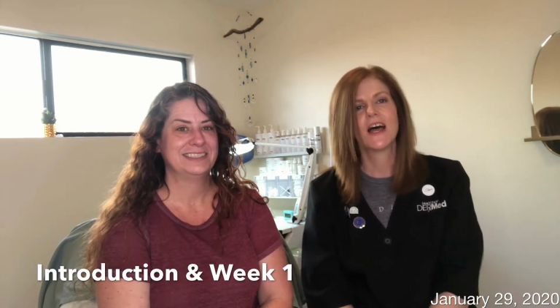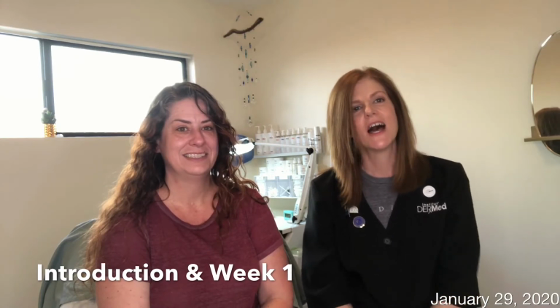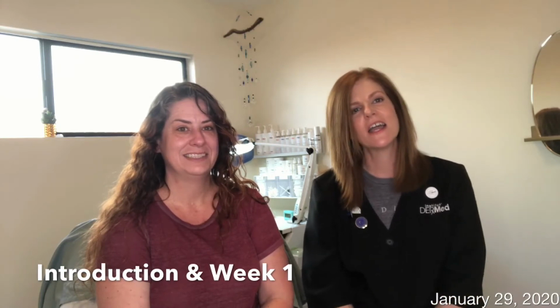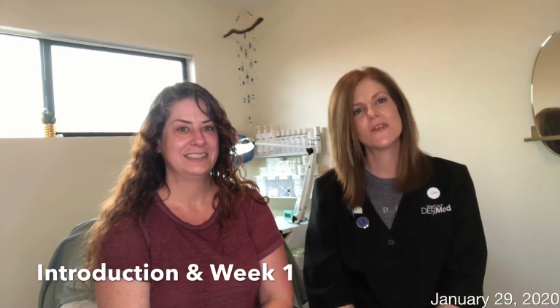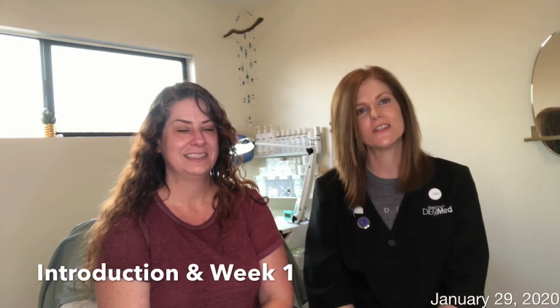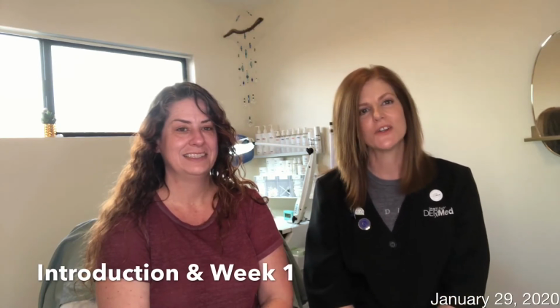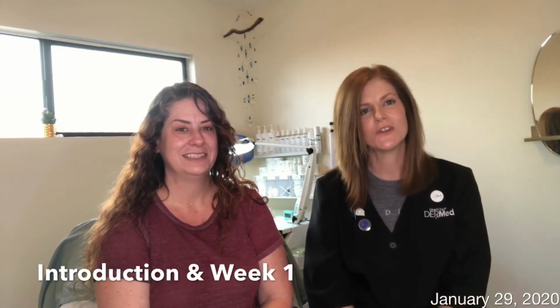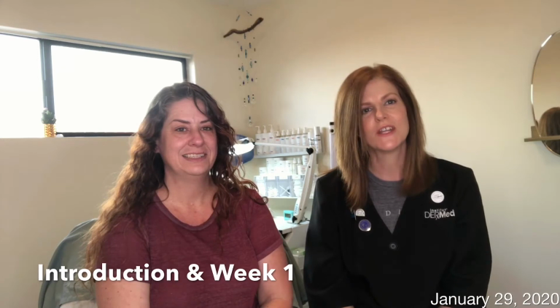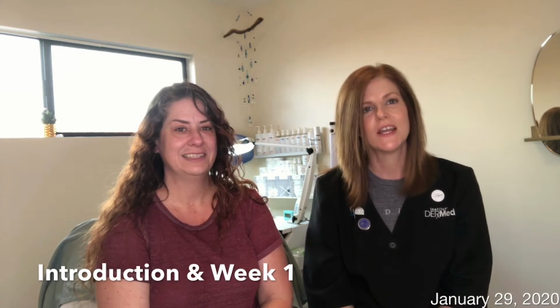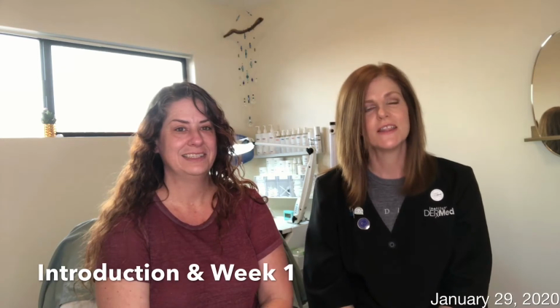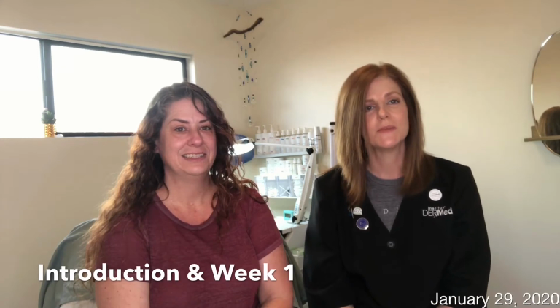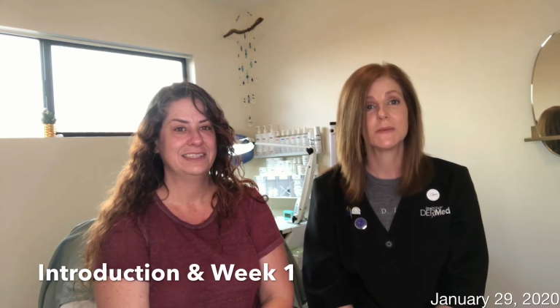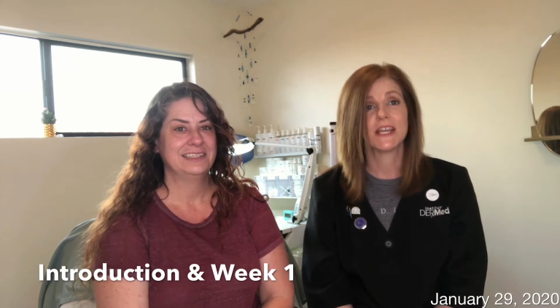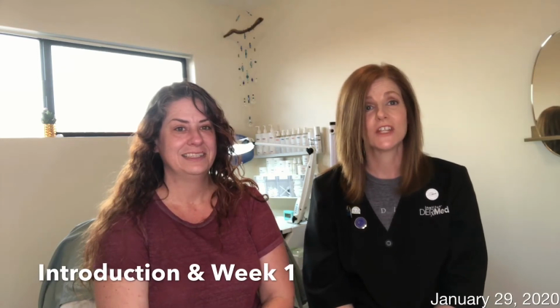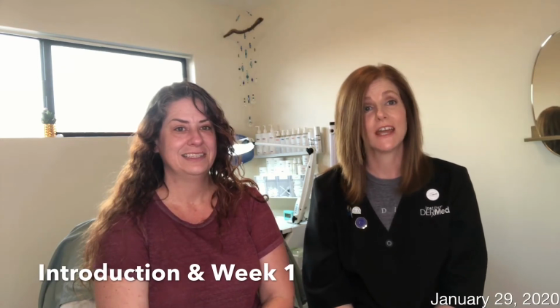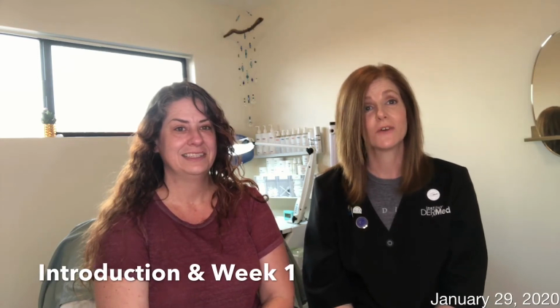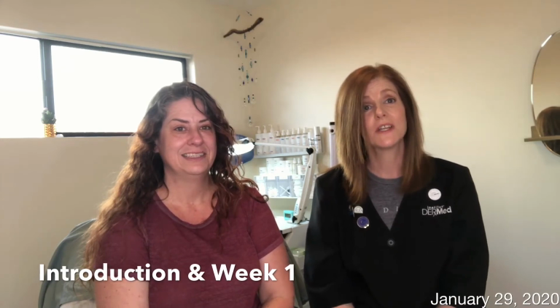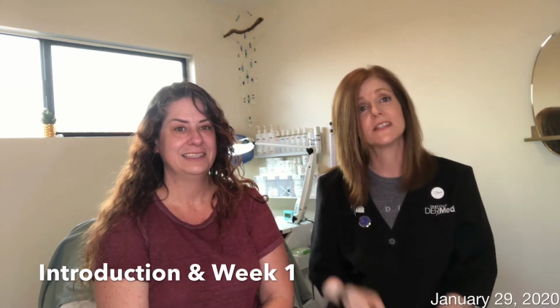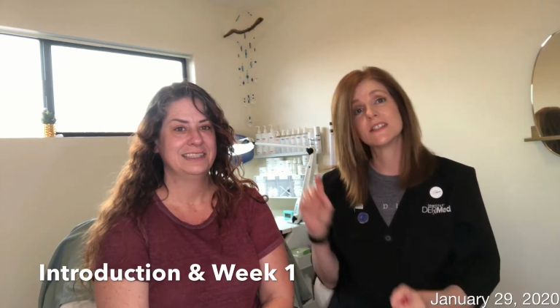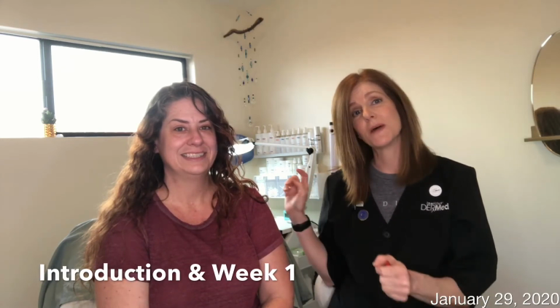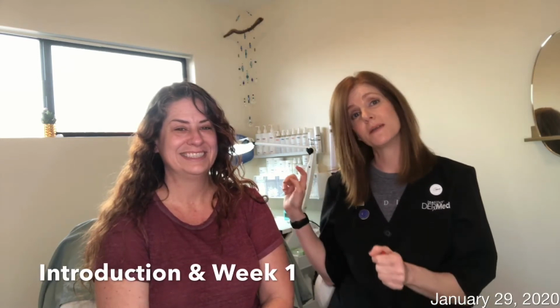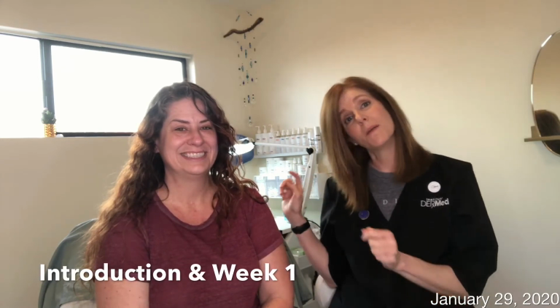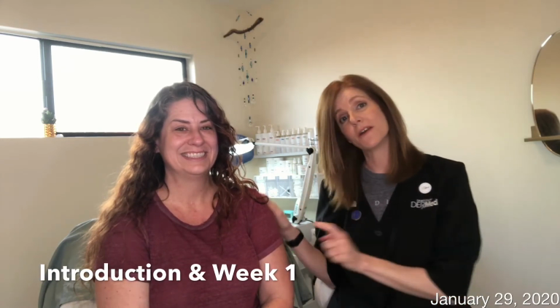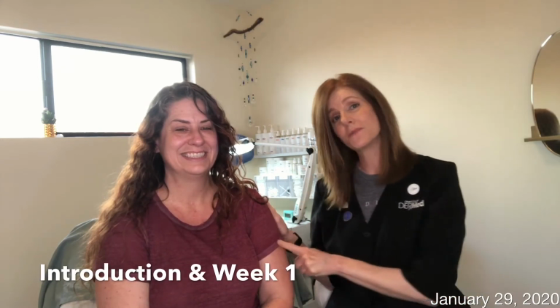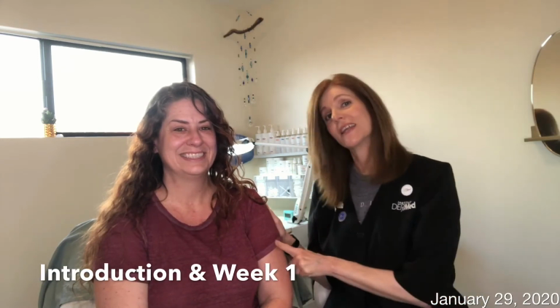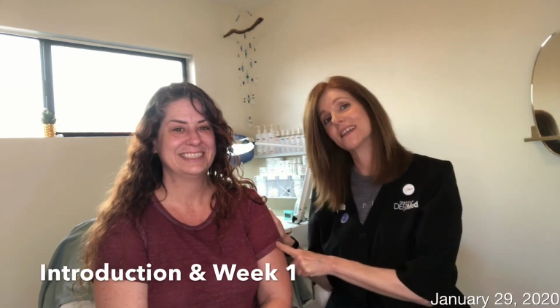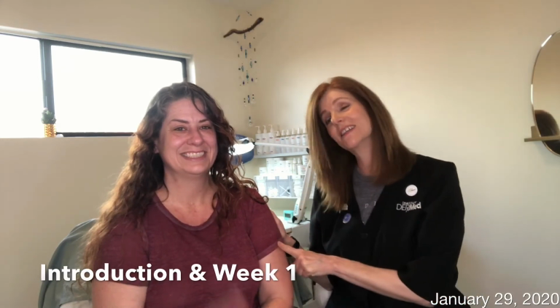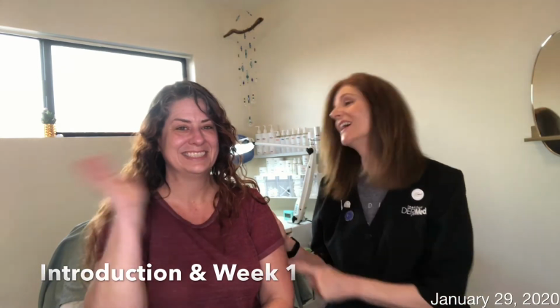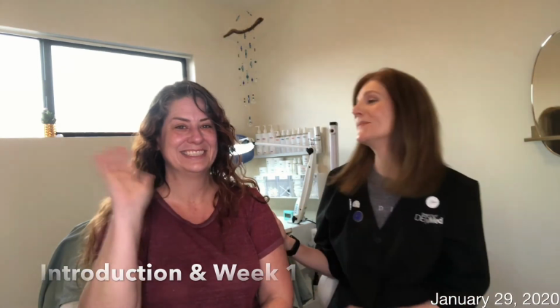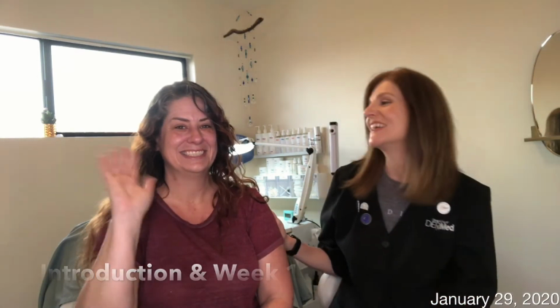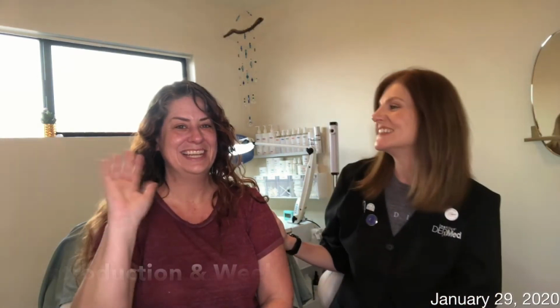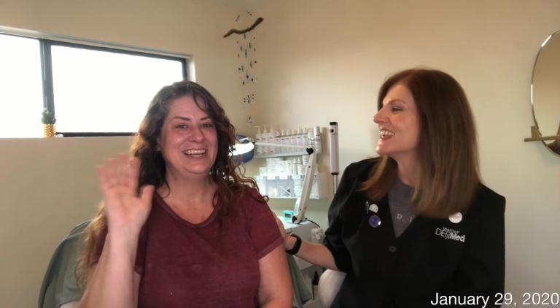I have entered the pigmentation category and this is my model, Megan. Hi, Megan! Hello!